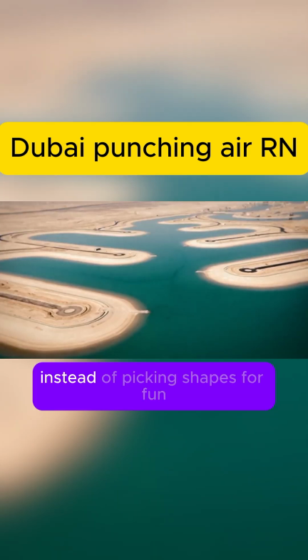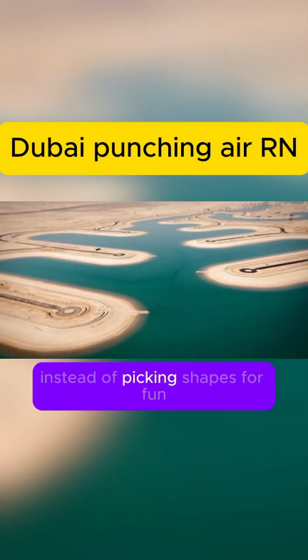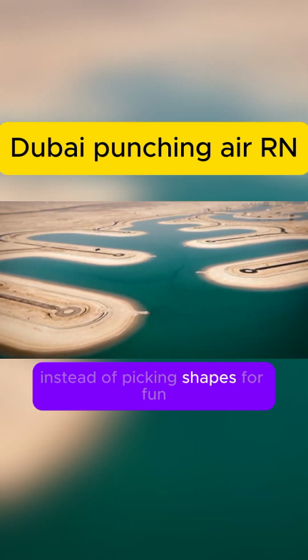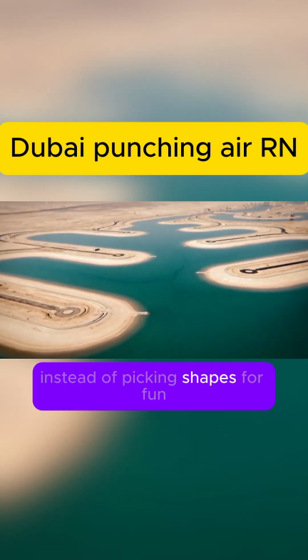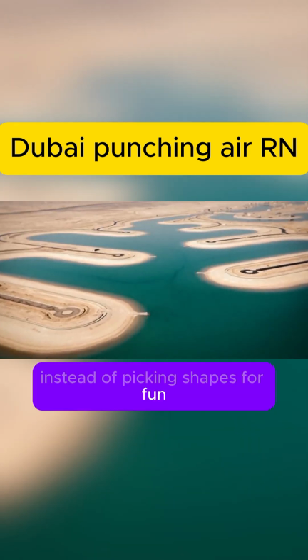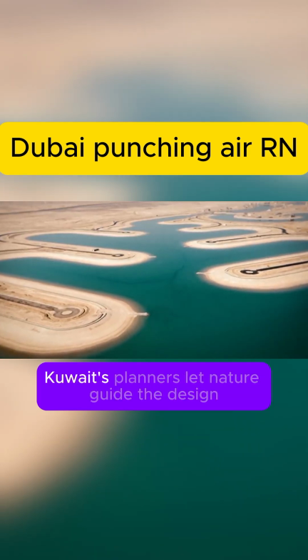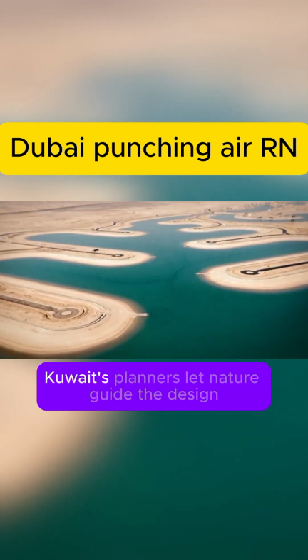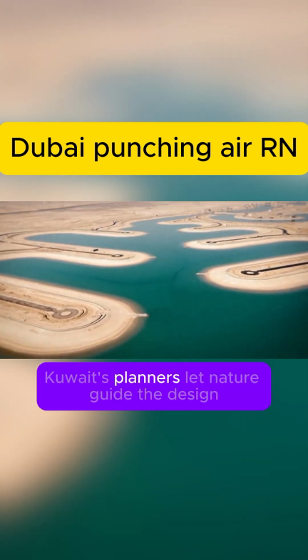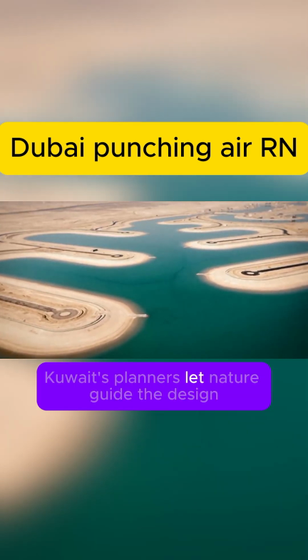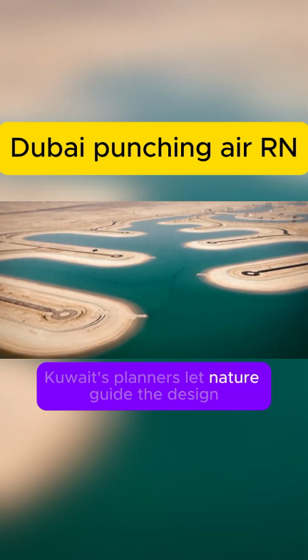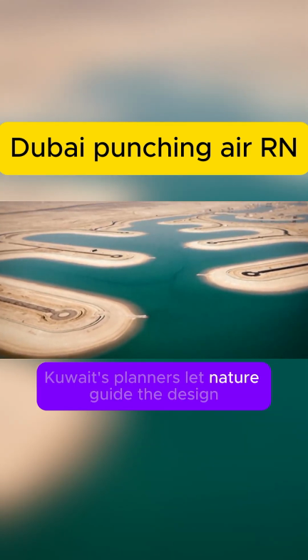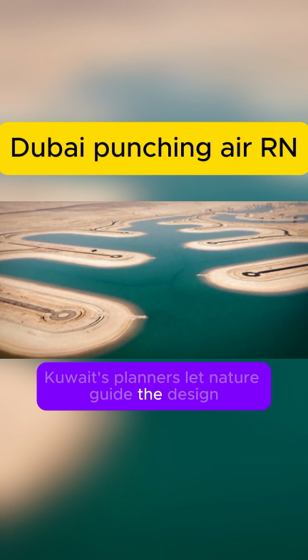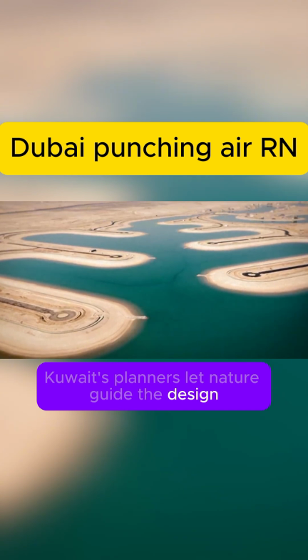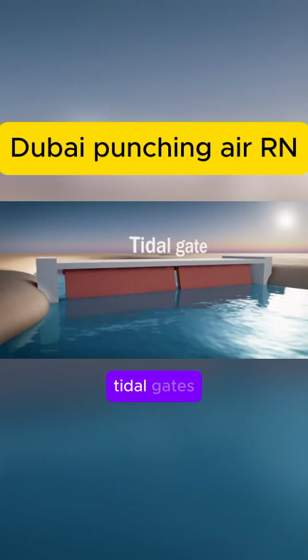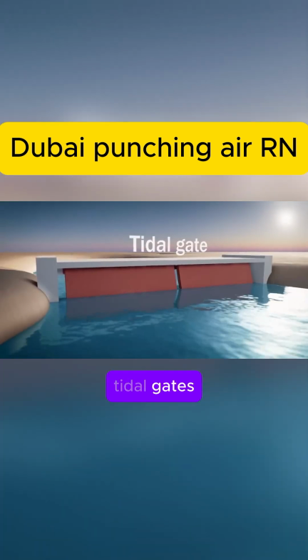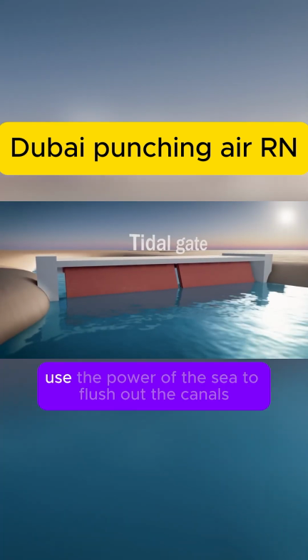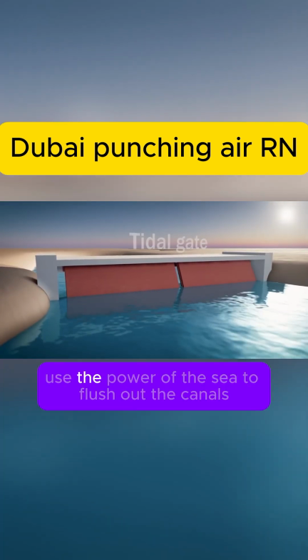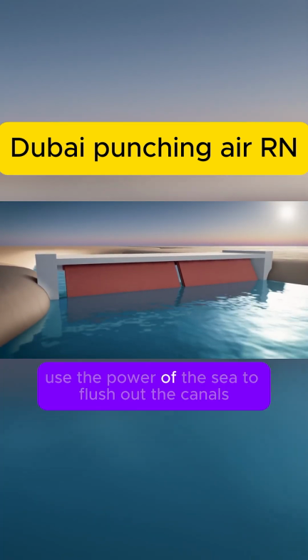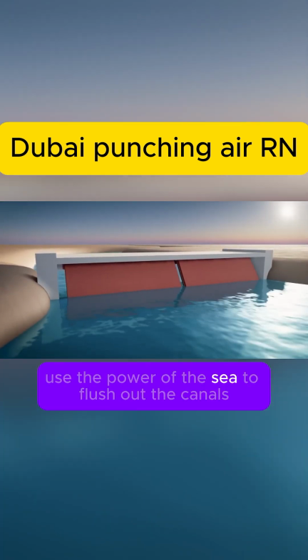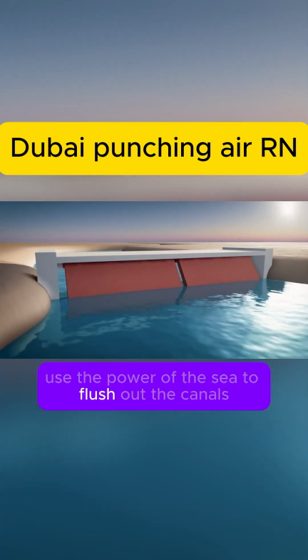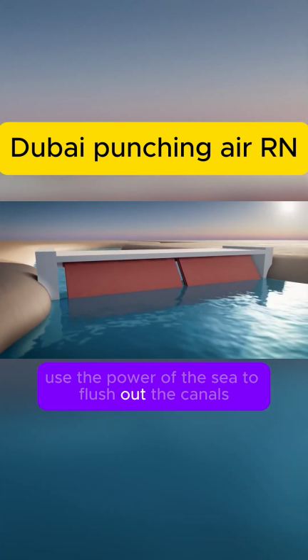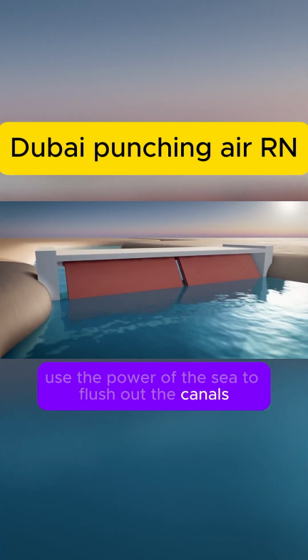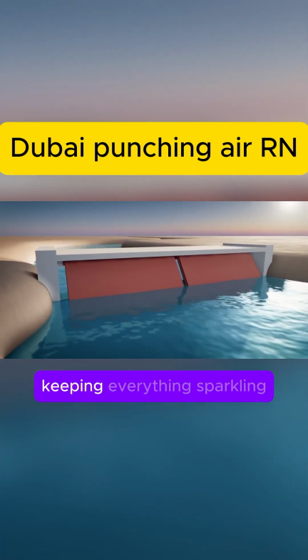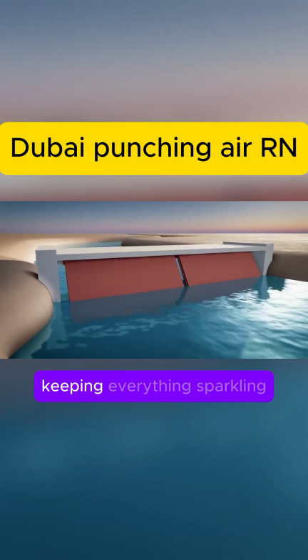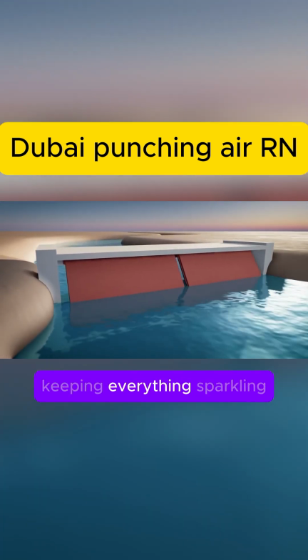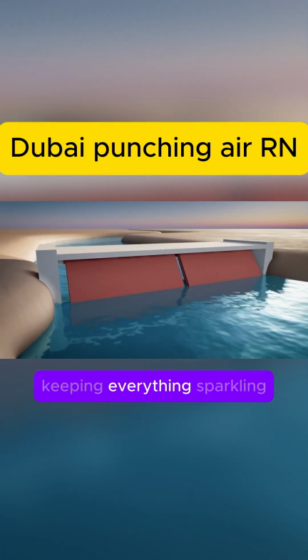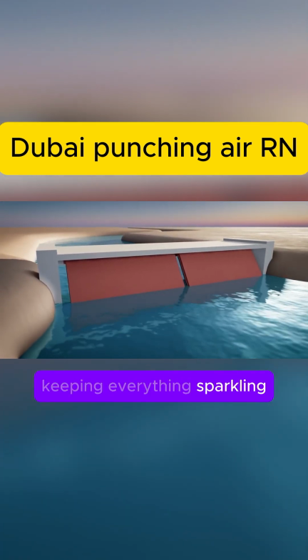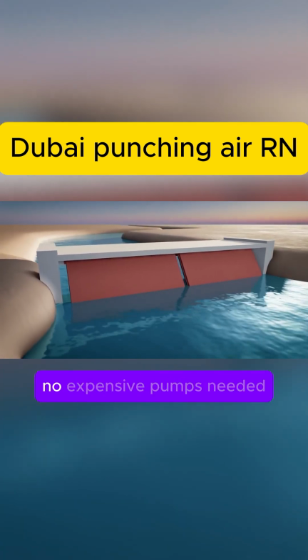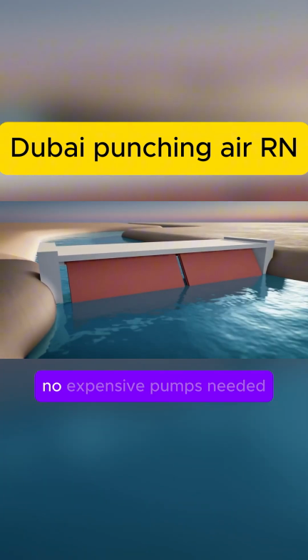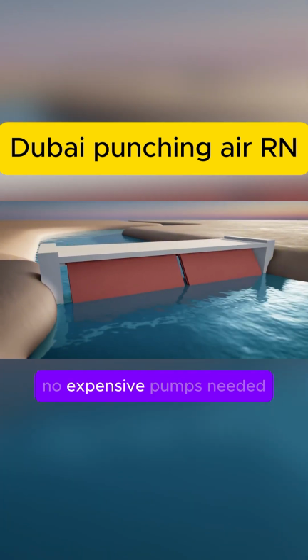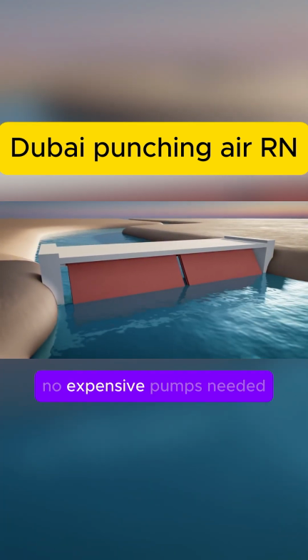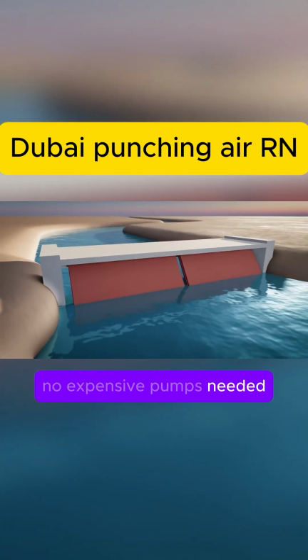Instead of picking shapes for fun, Kuwait's planners let nature guide the design. Tidal gates used the power of the sea to flush out the canals, keeping everything sparkling — no expensive pumps needed.